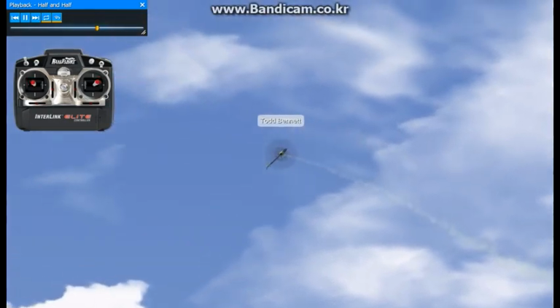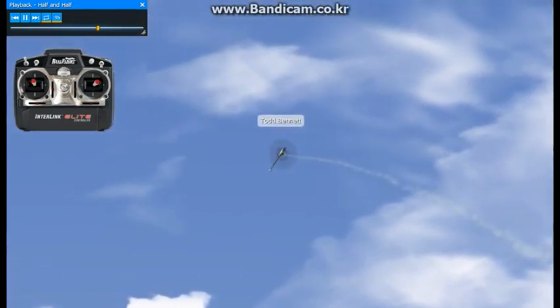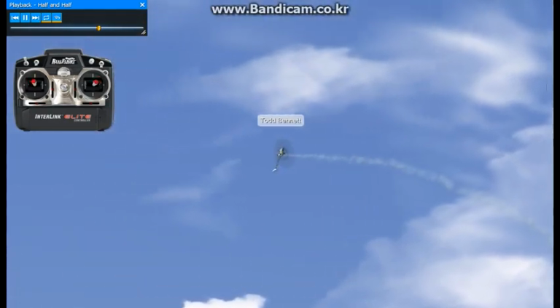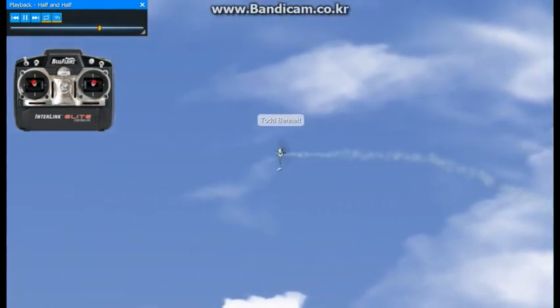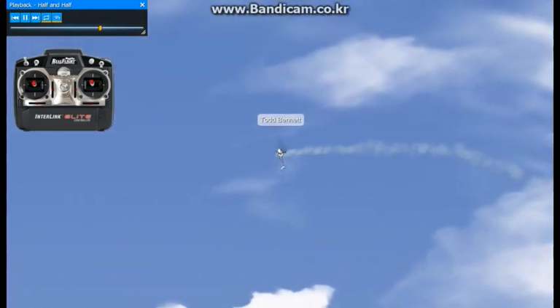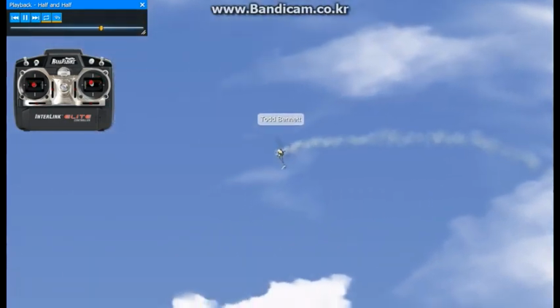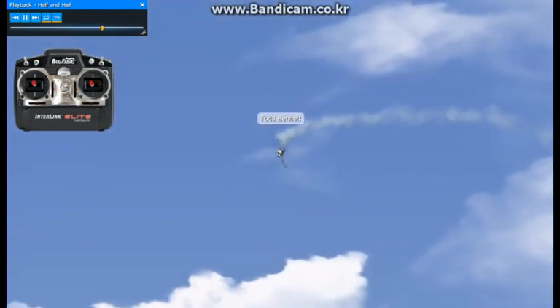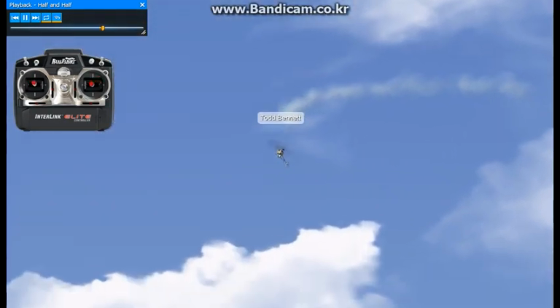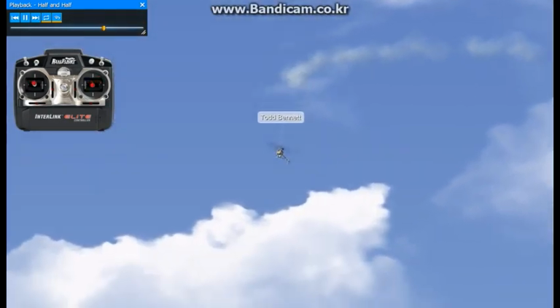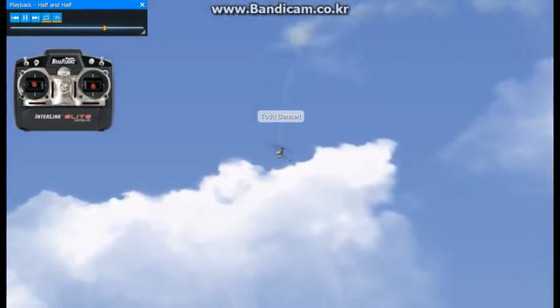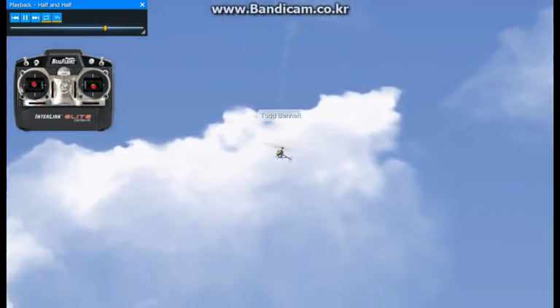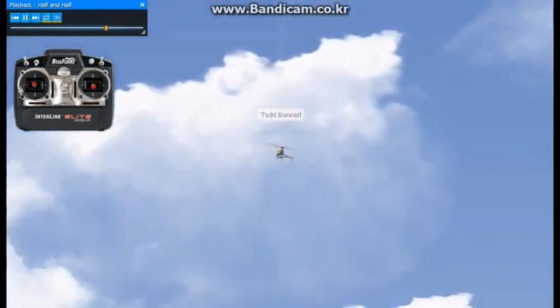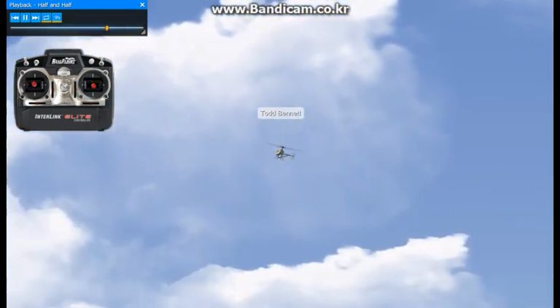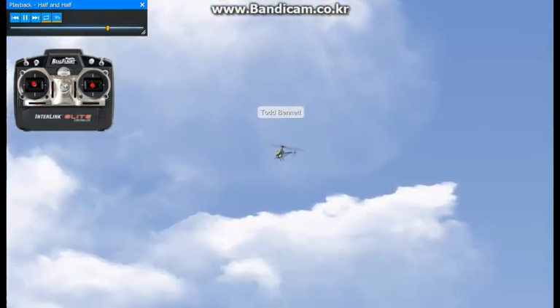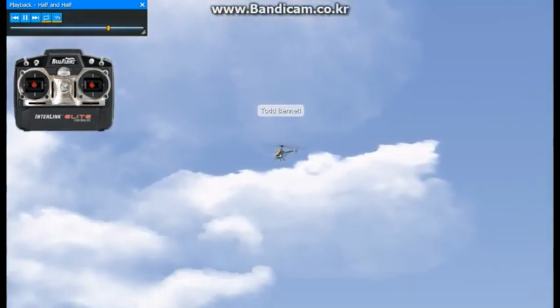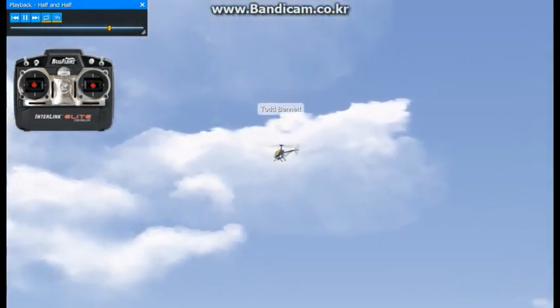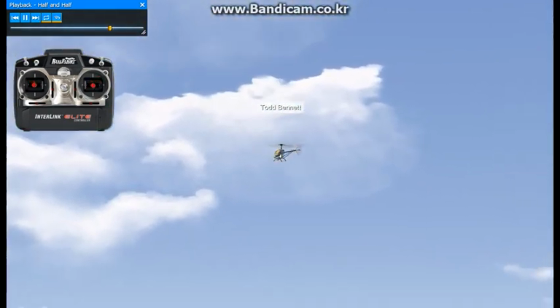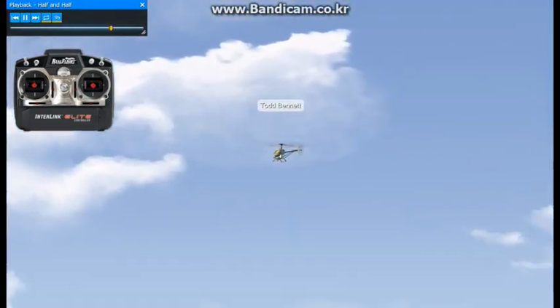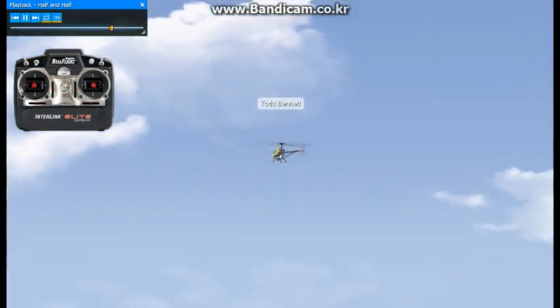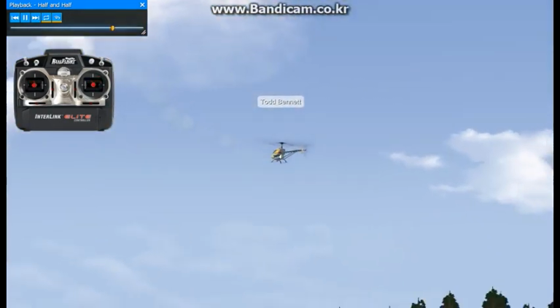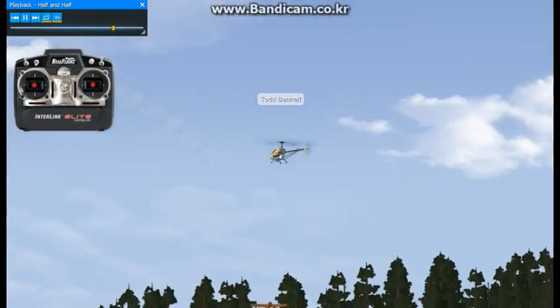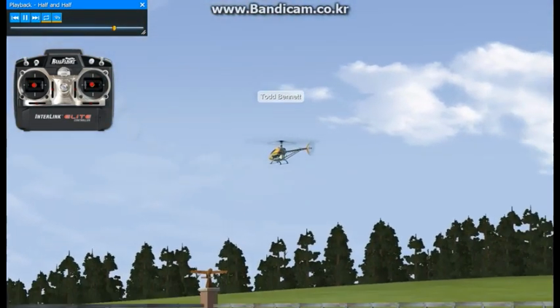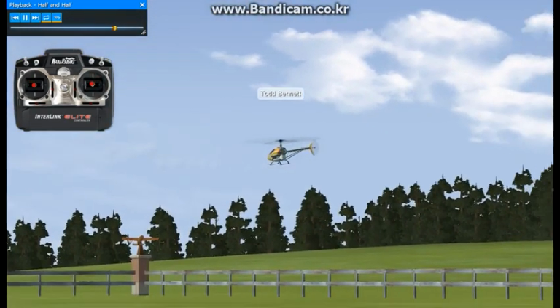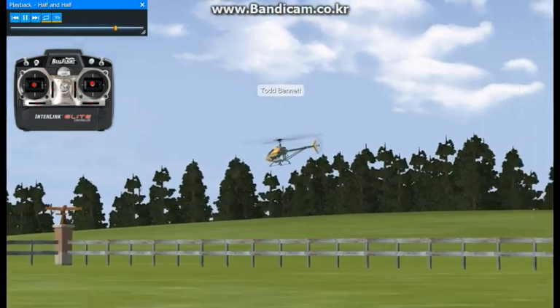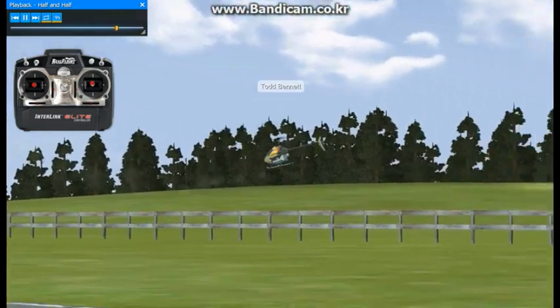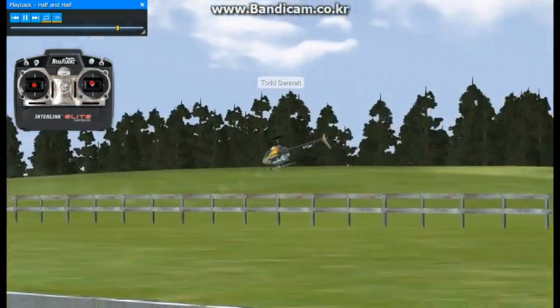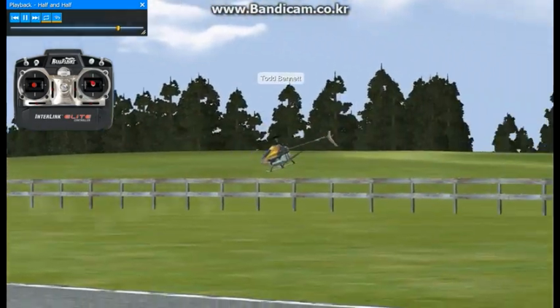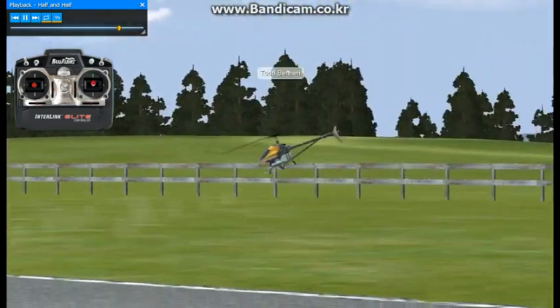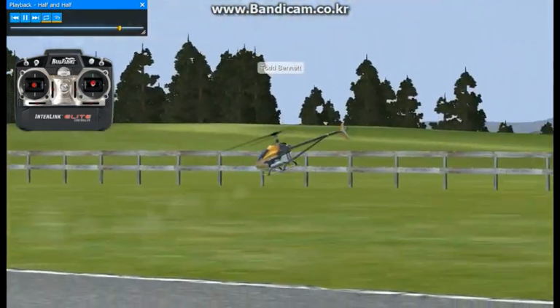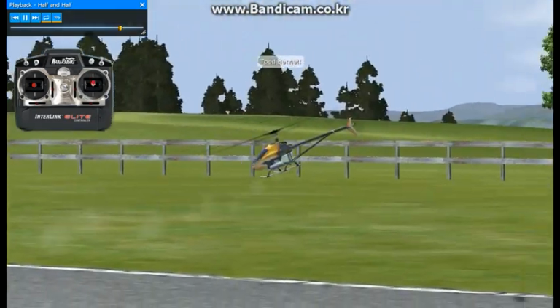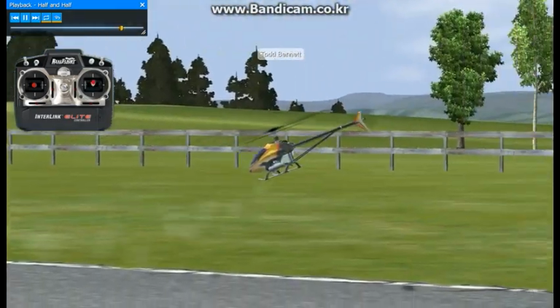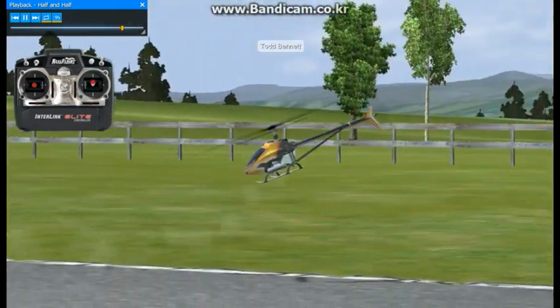Pay attention to what the sticks are doing on the little transmitter off to the left side of your screen. It'll be very helpful.